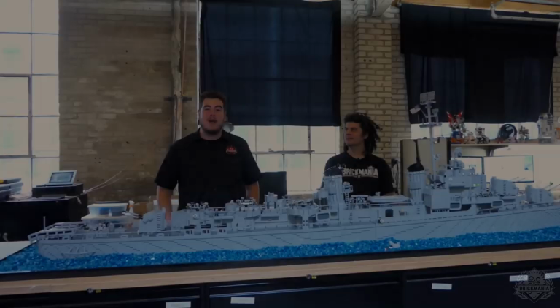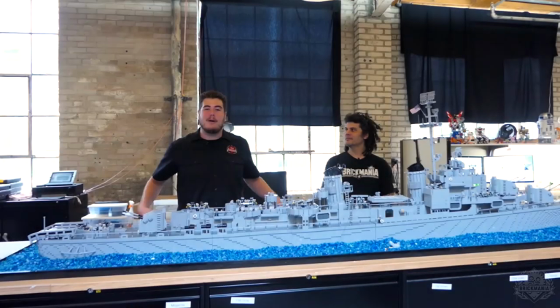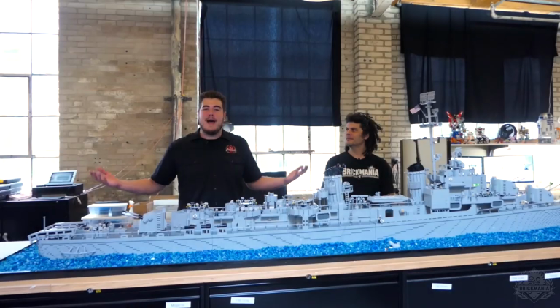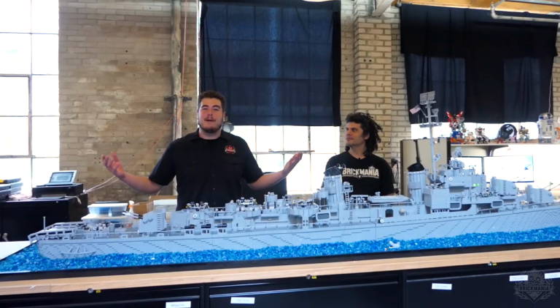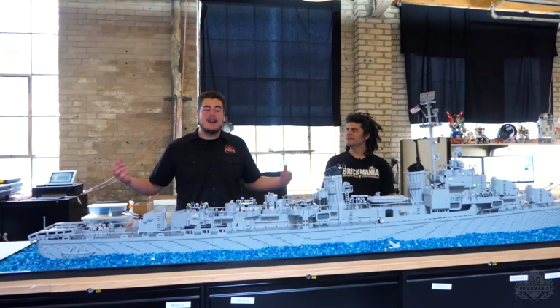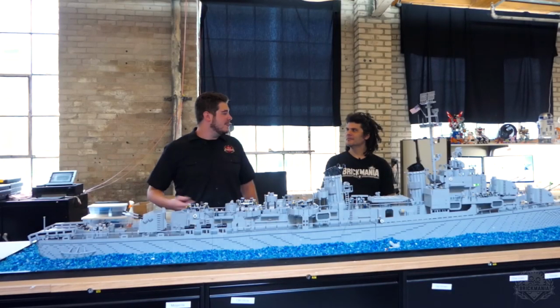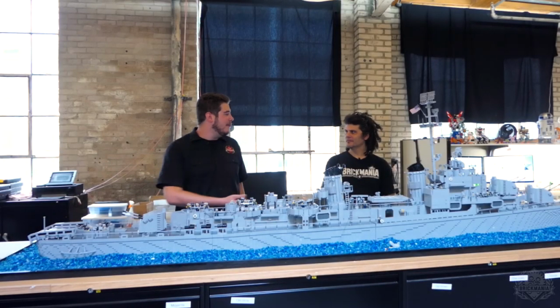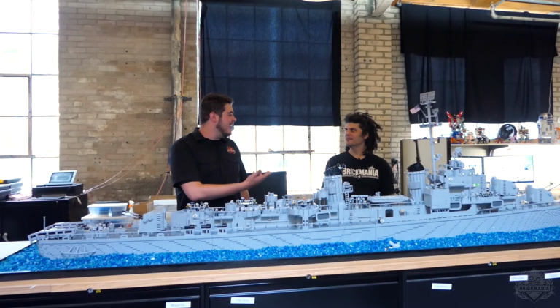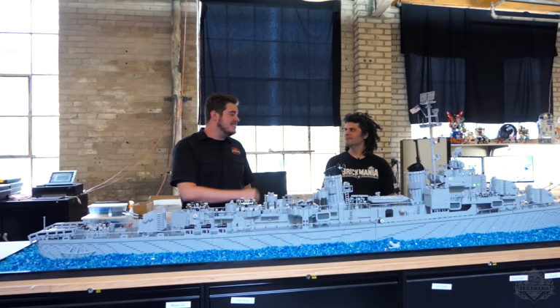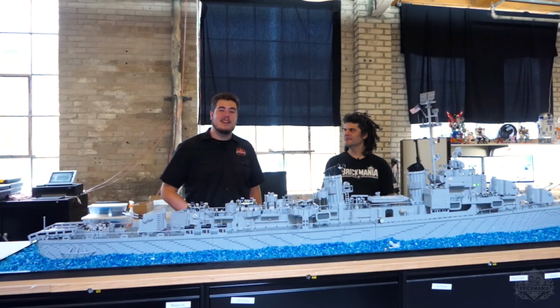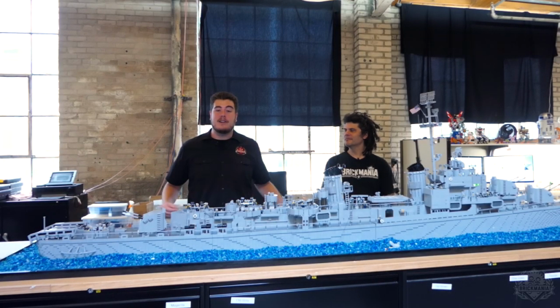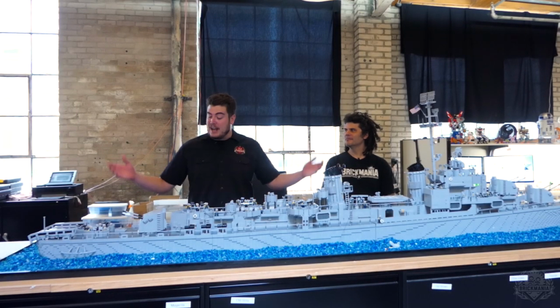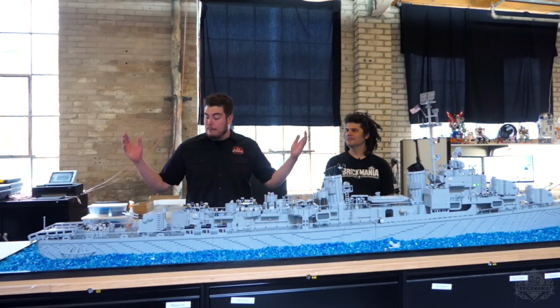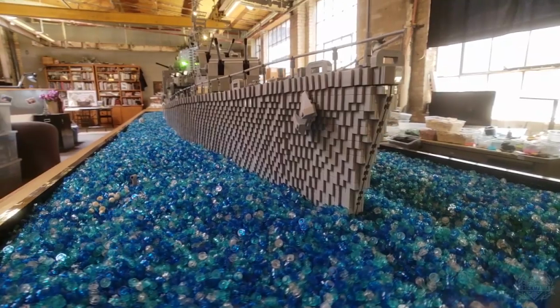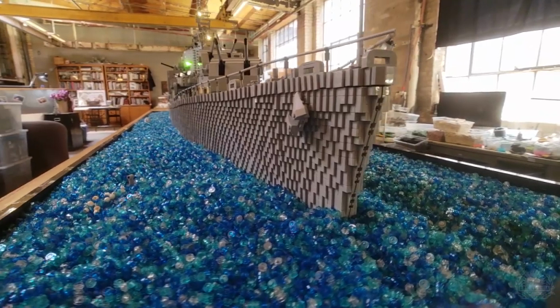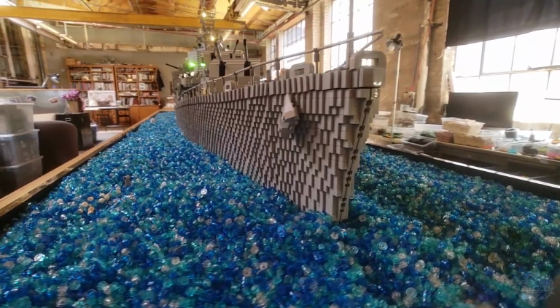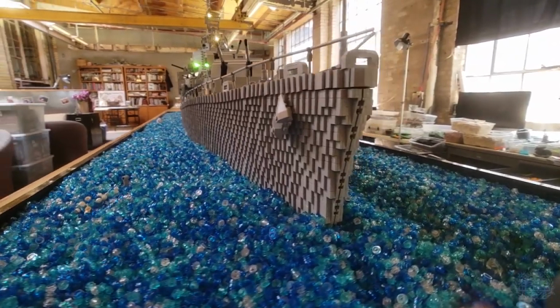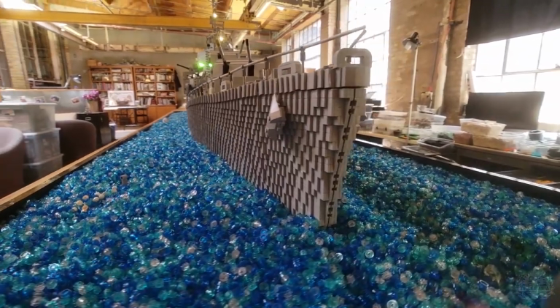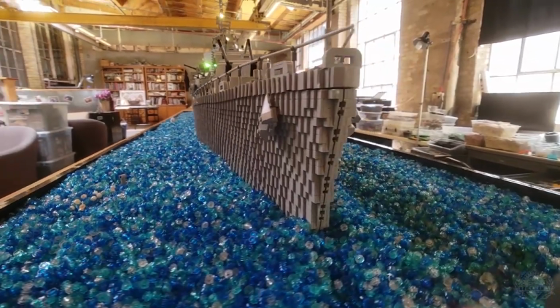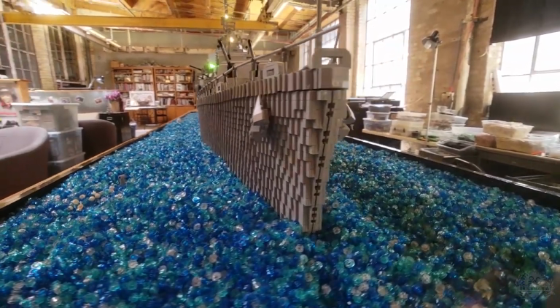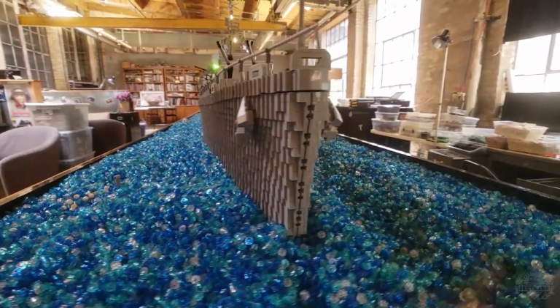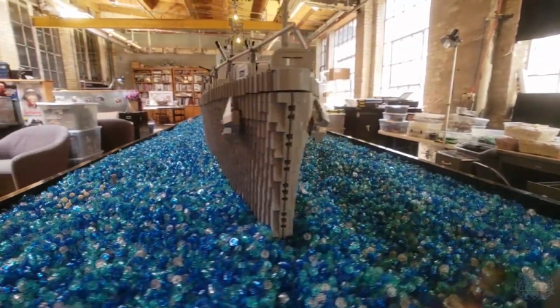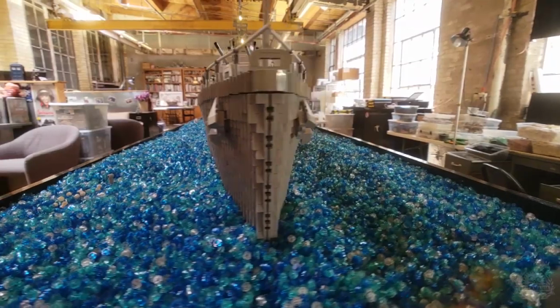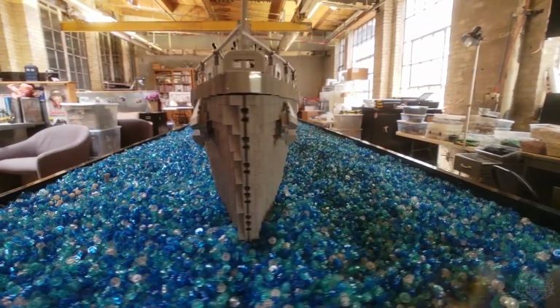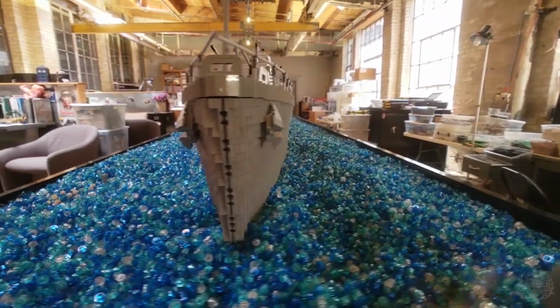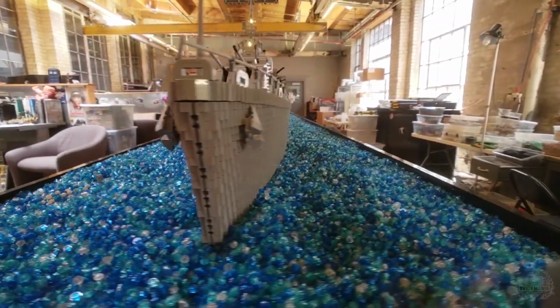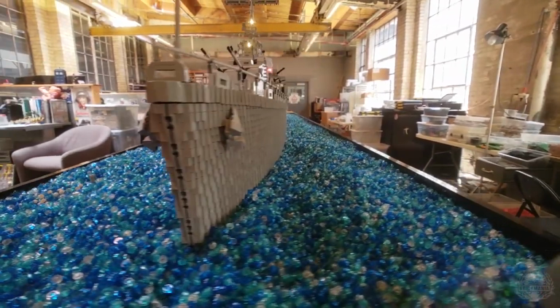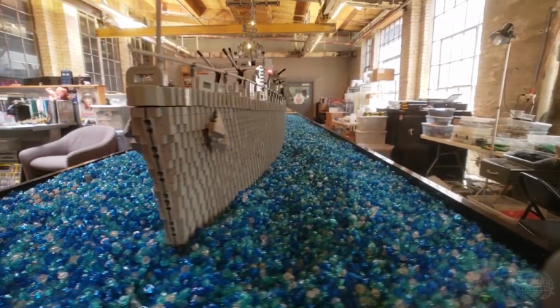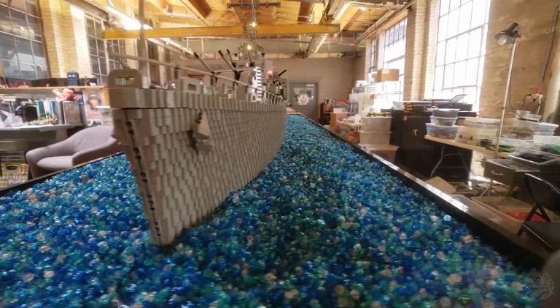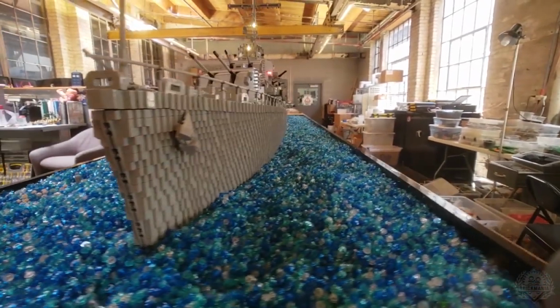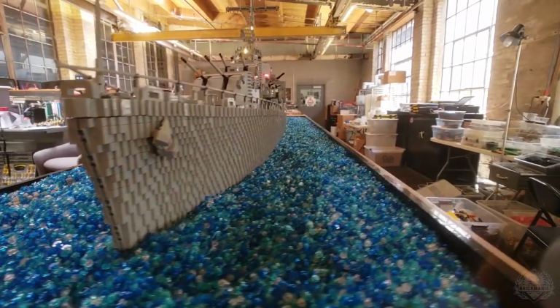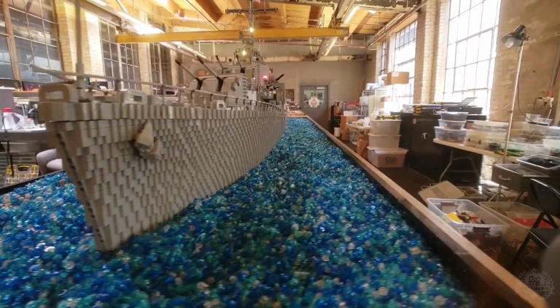Welcome back Brick Maniacs. I'm here with Dan Siskin. We are standing behind the completed USS O'Hare. How's it feel to be done with this bad boy?